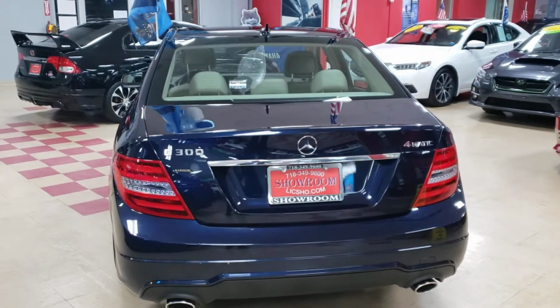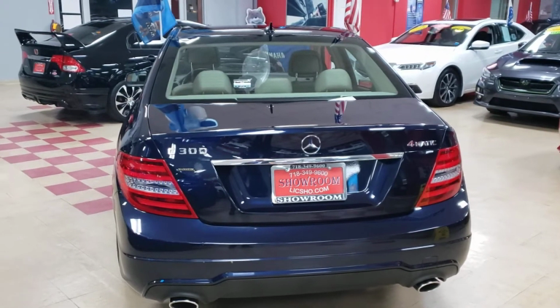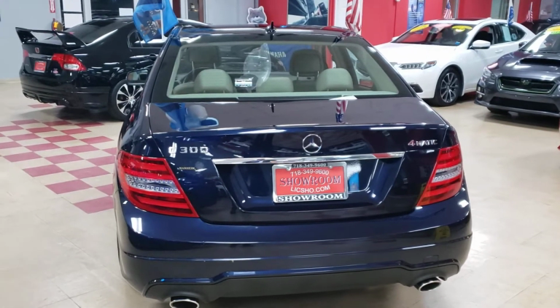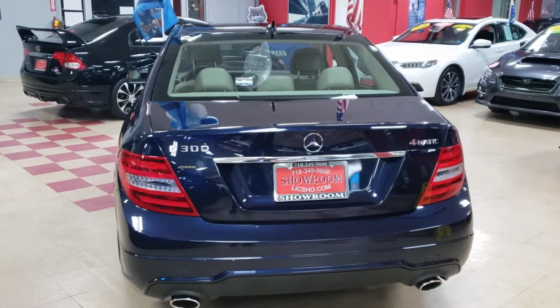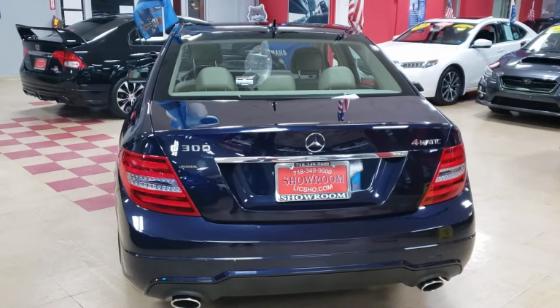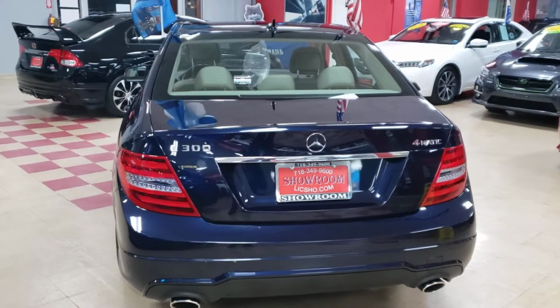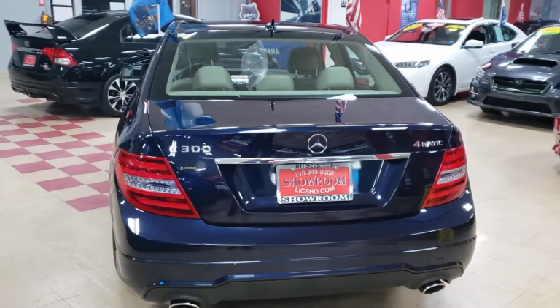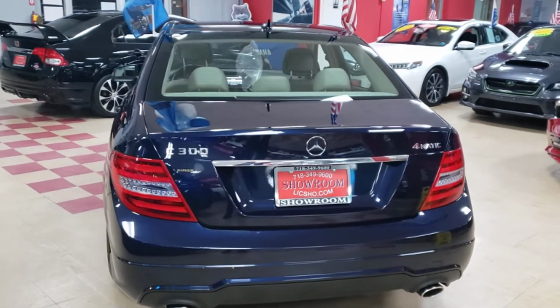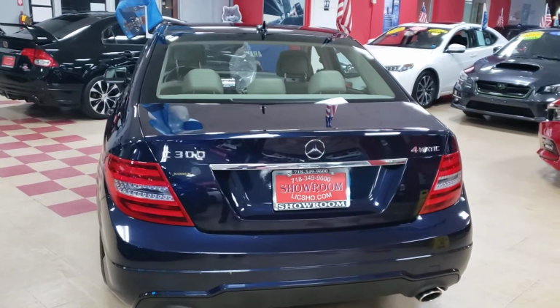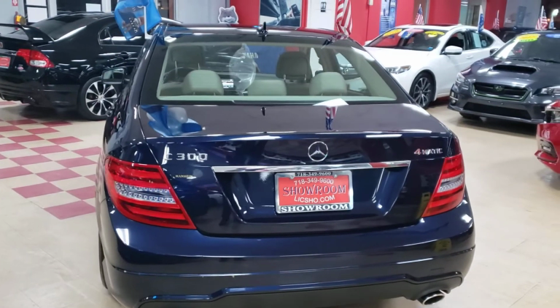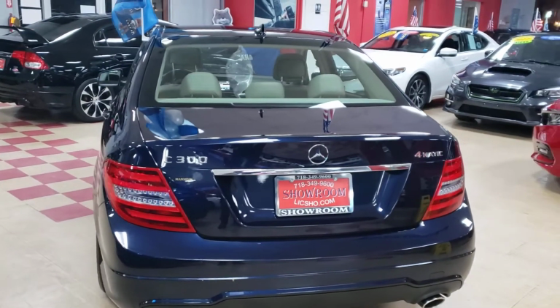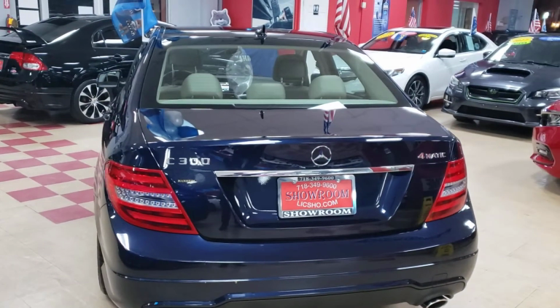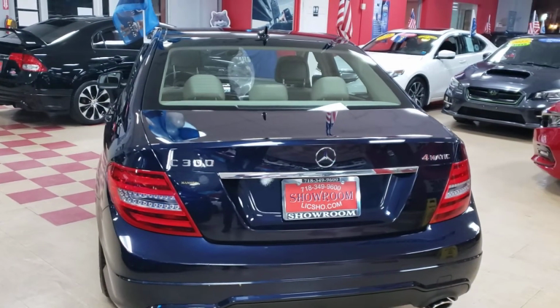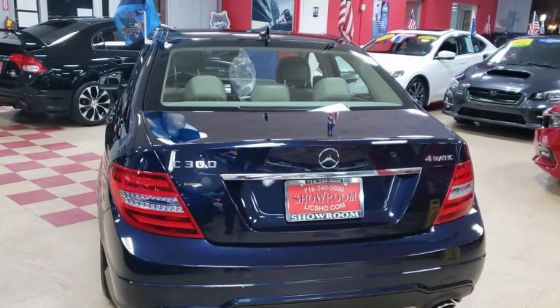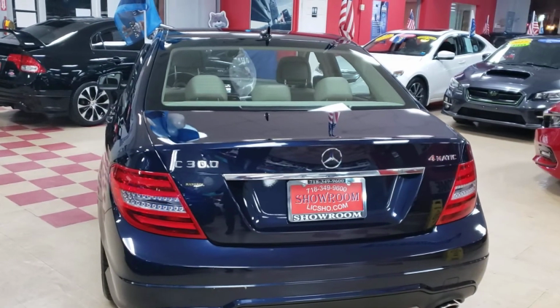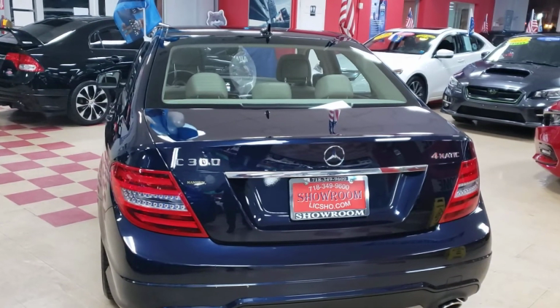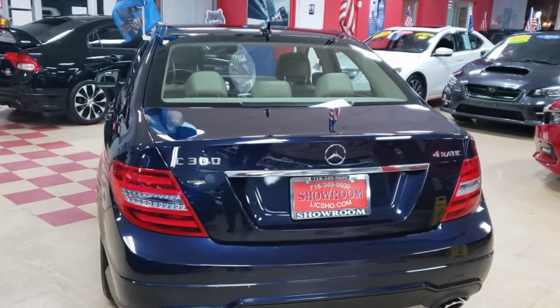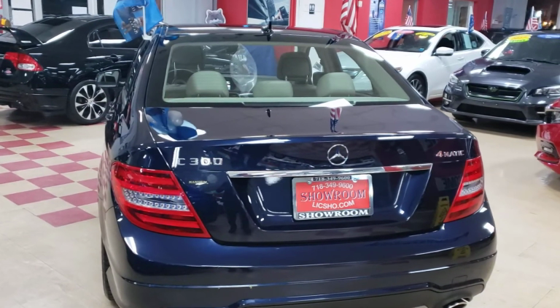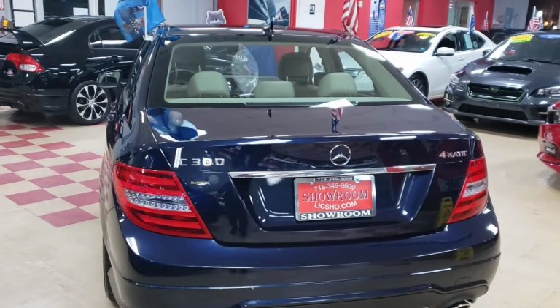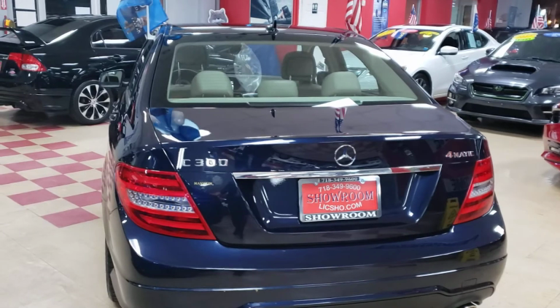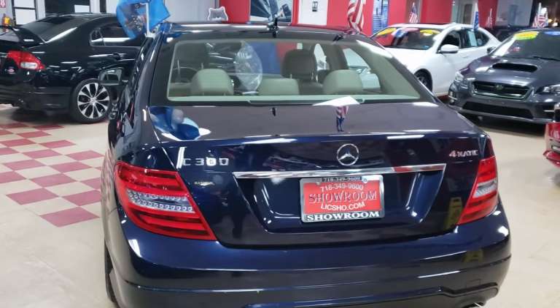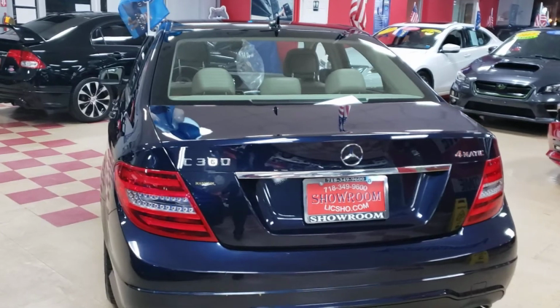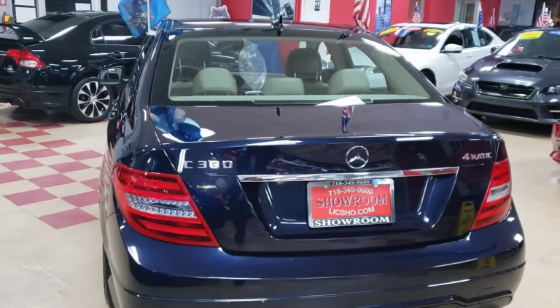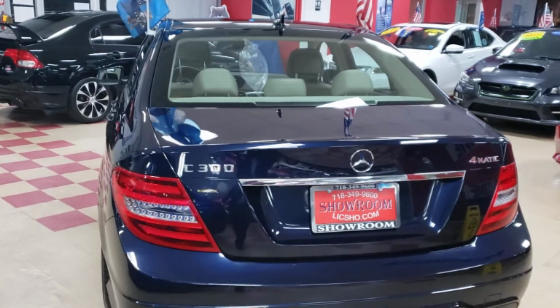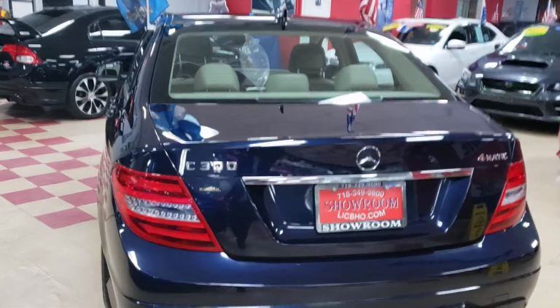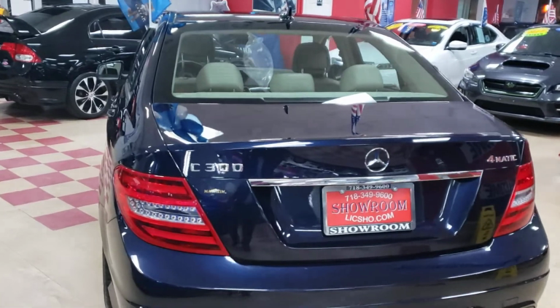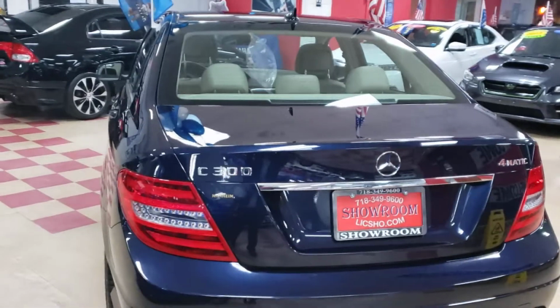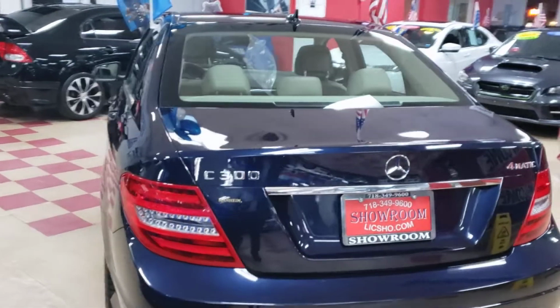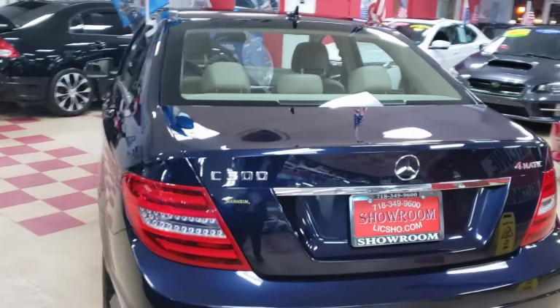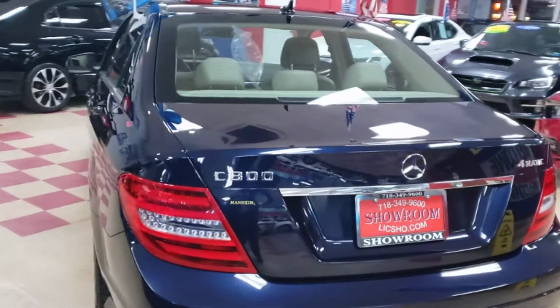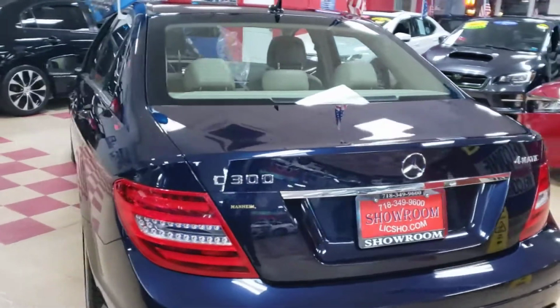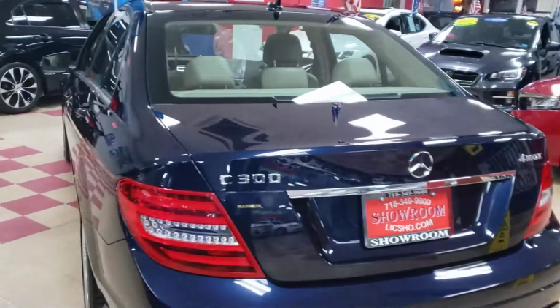2014 Mercedes C300 4Matic. Let's take a look at this one.